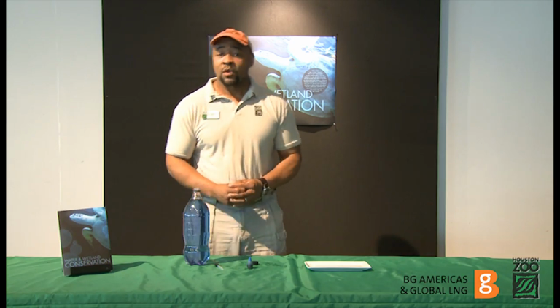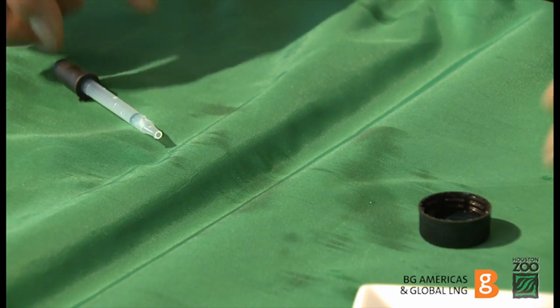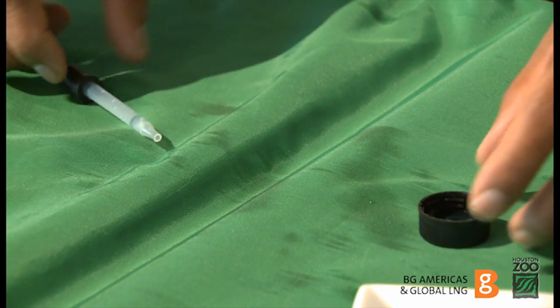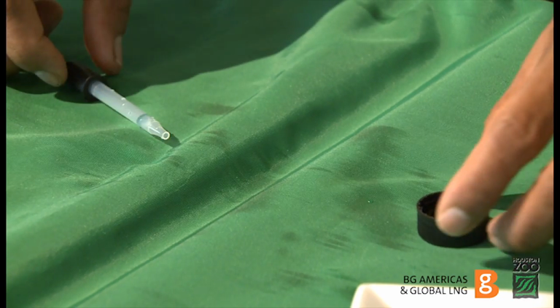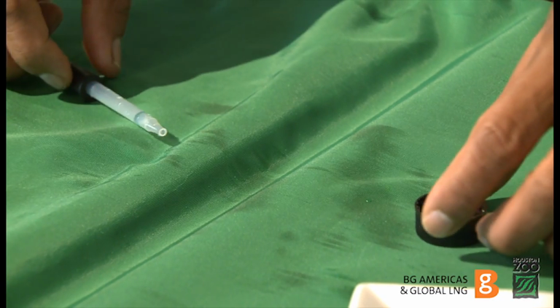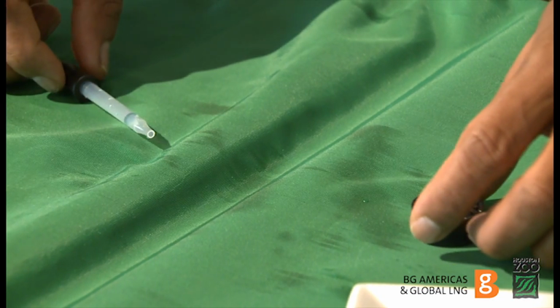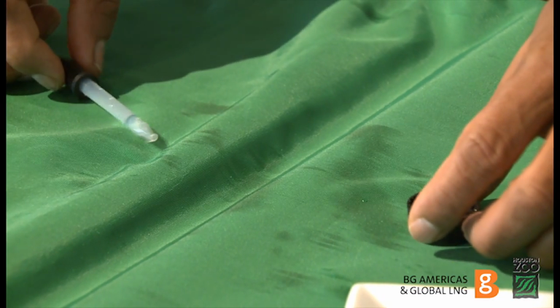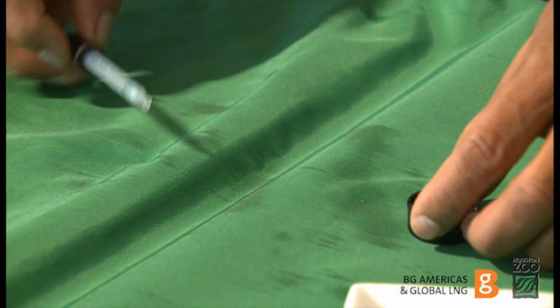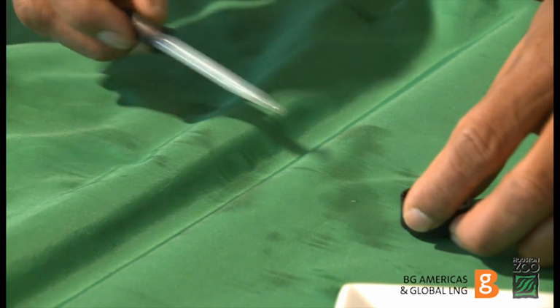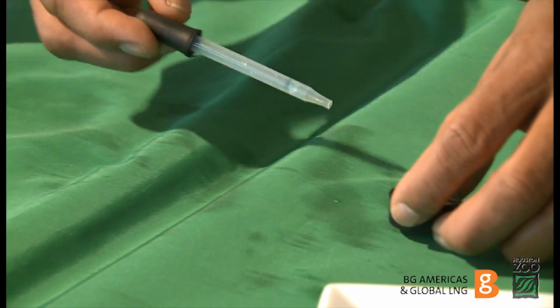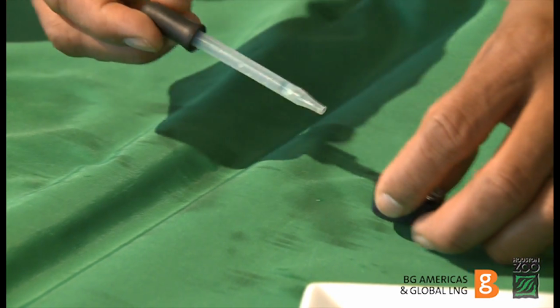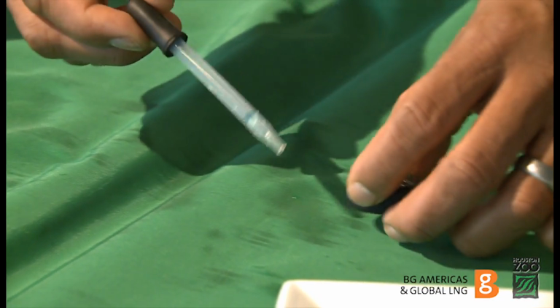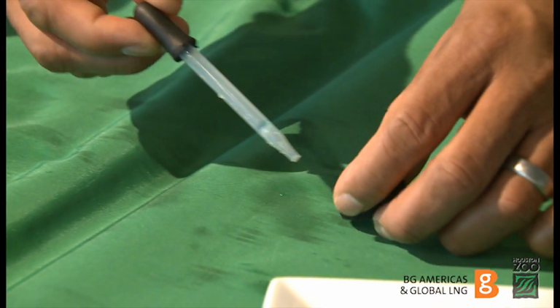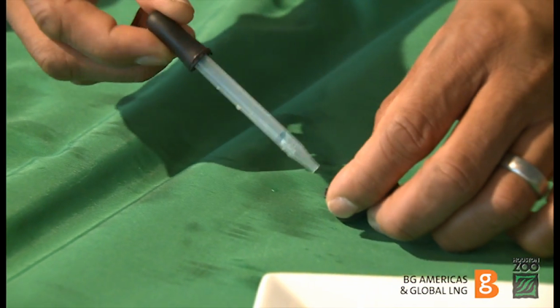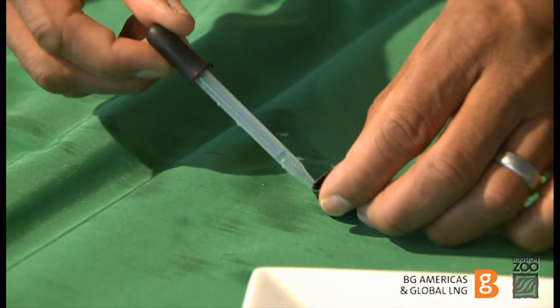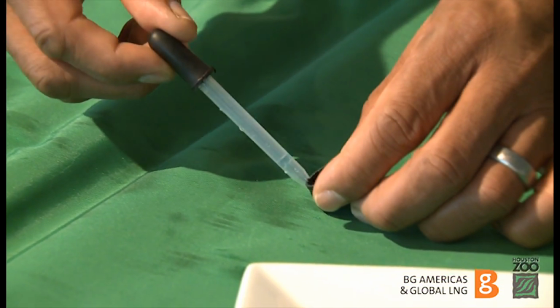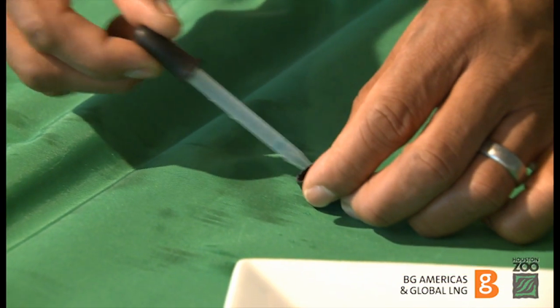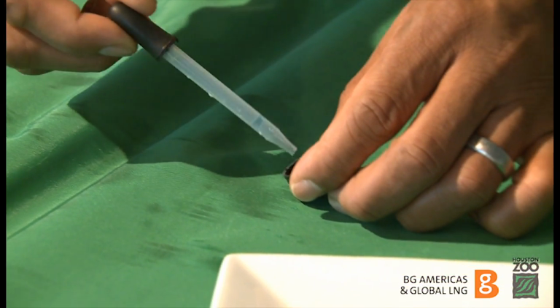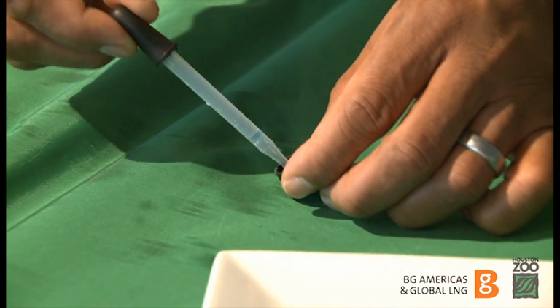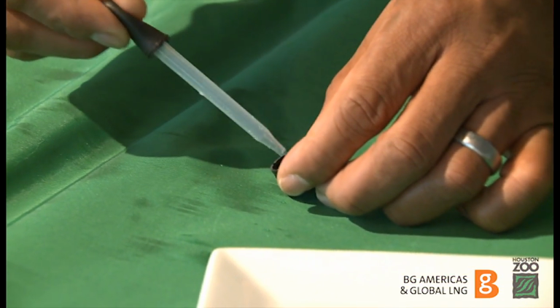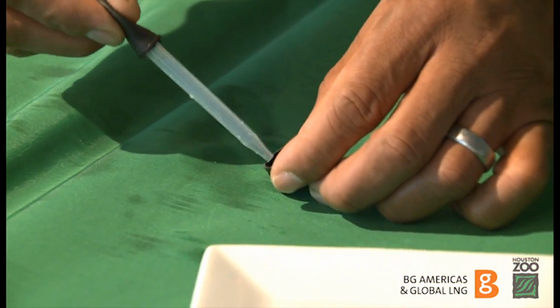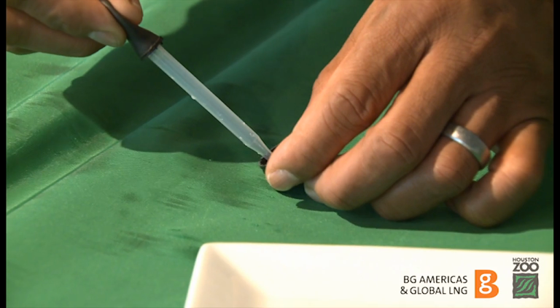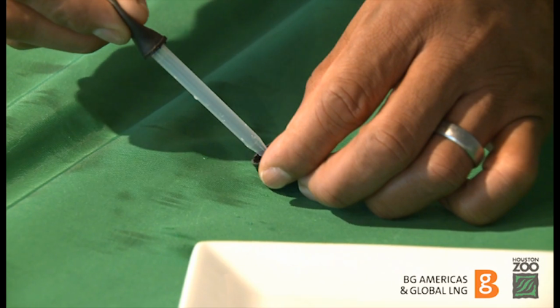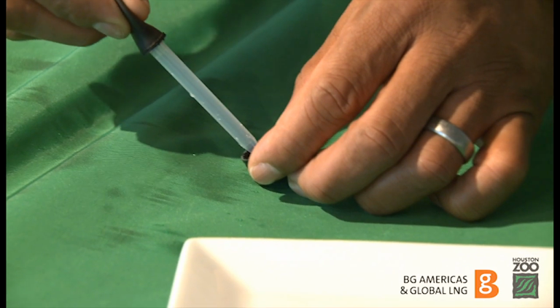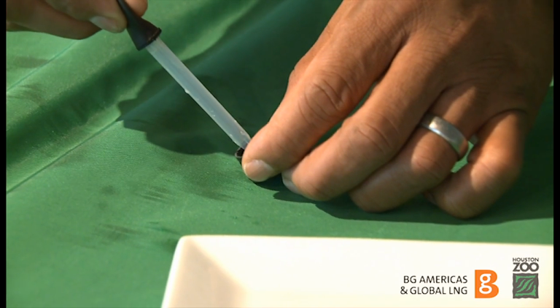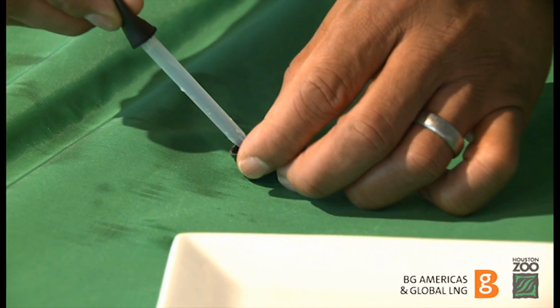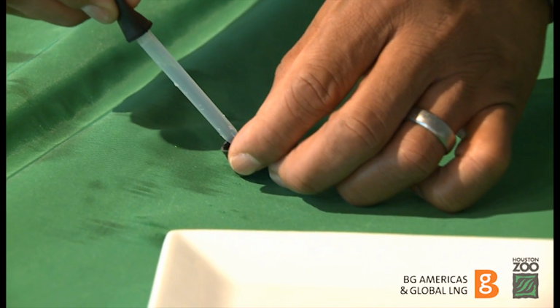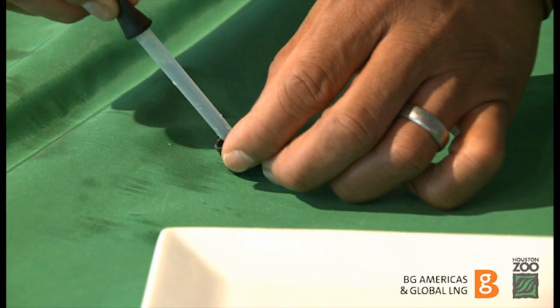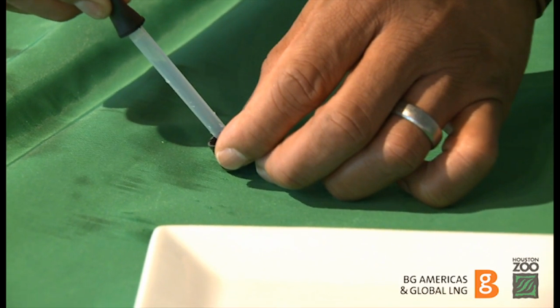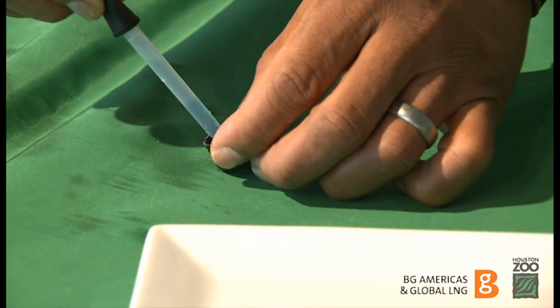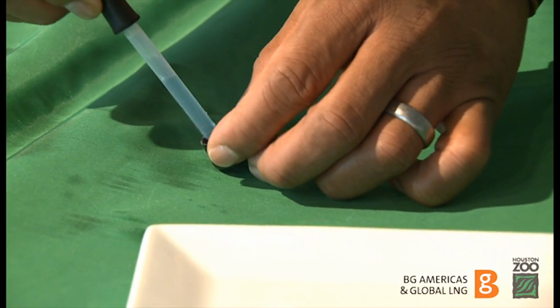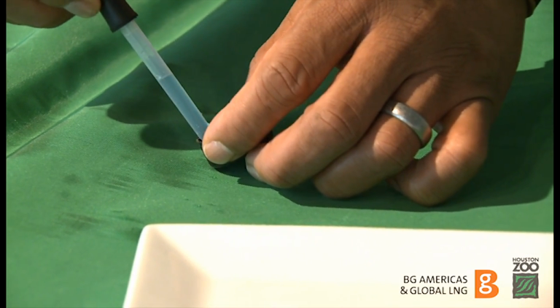Use the eyedropper to place two drops of water from the cap onto a plate.